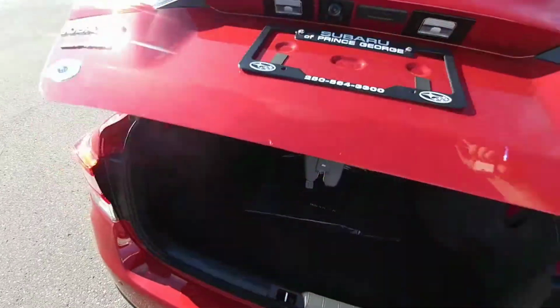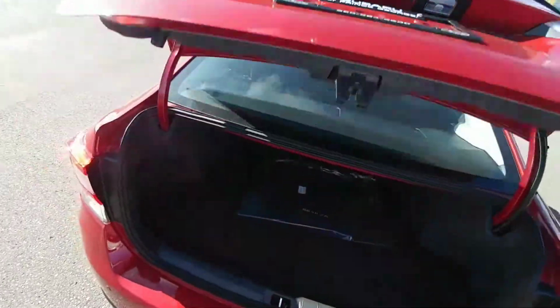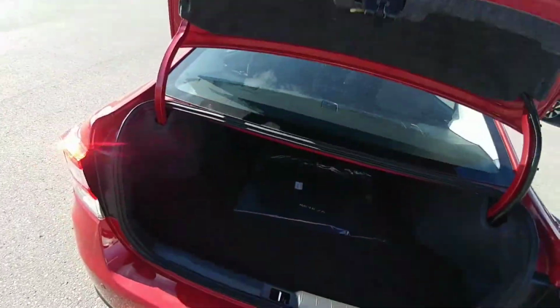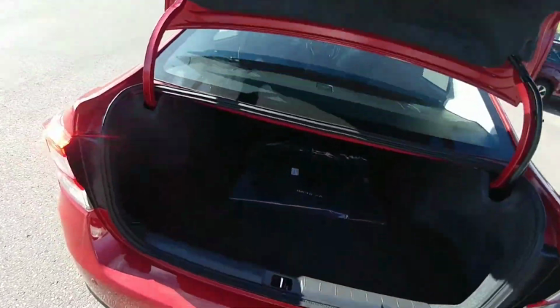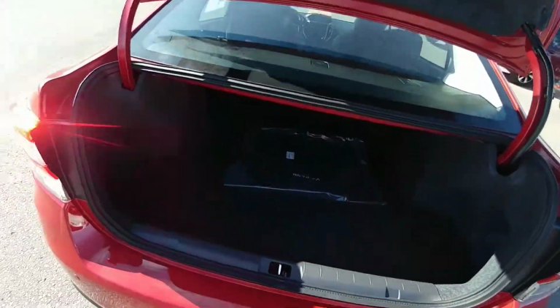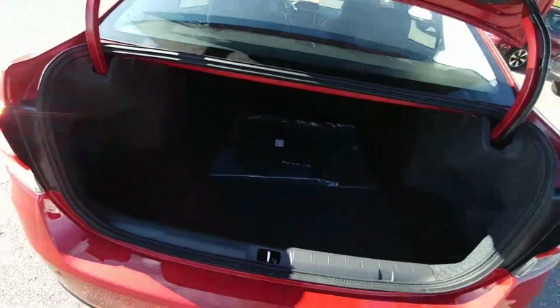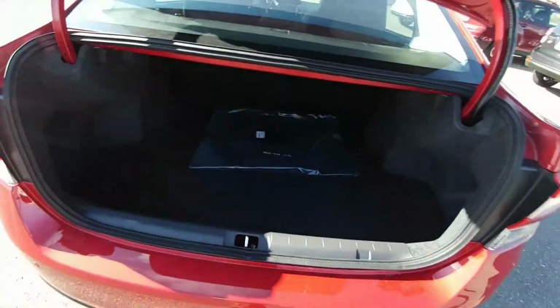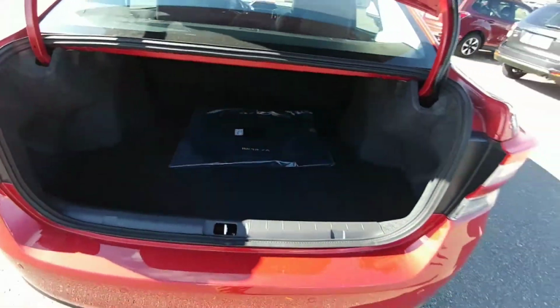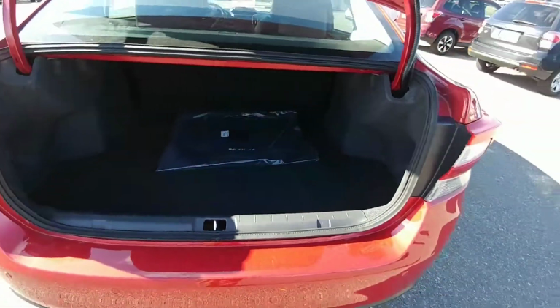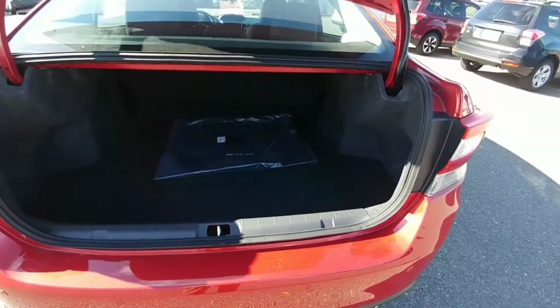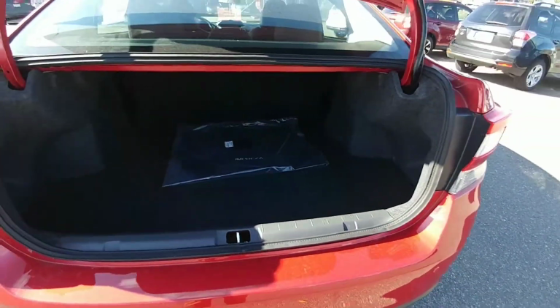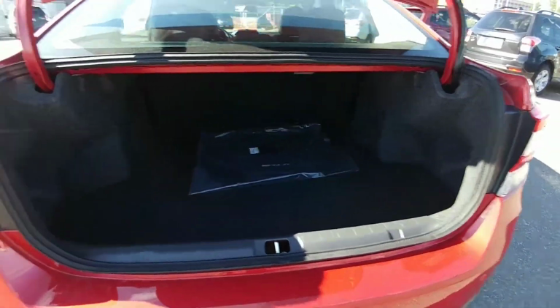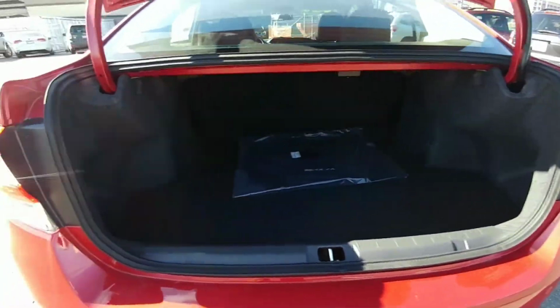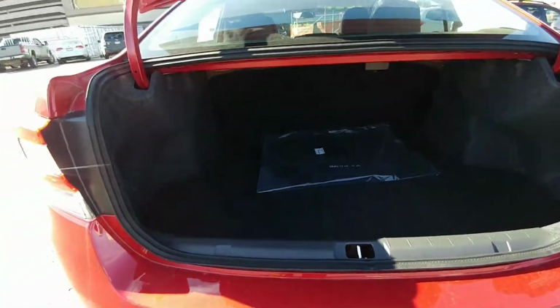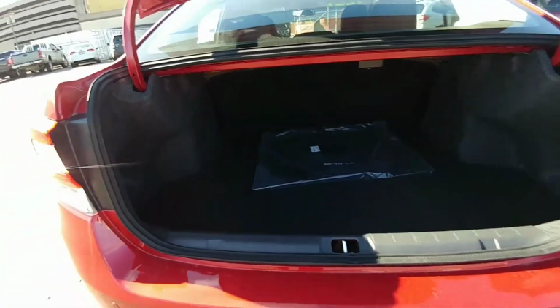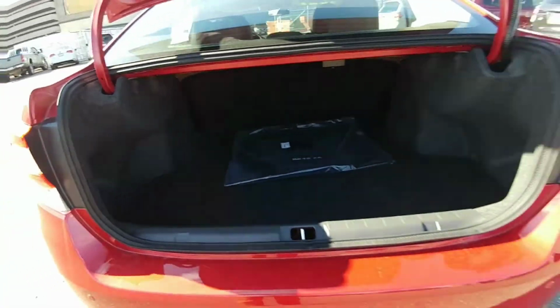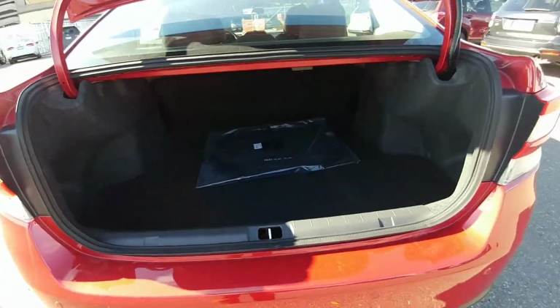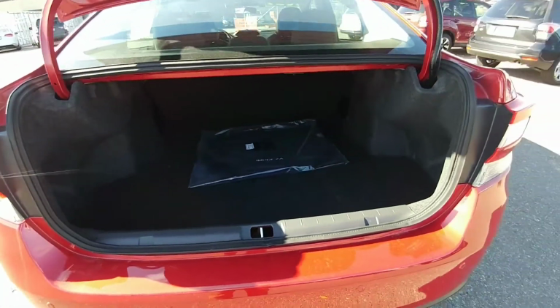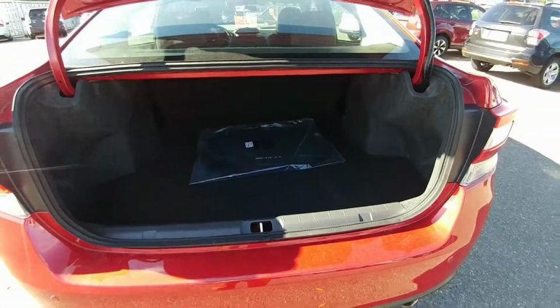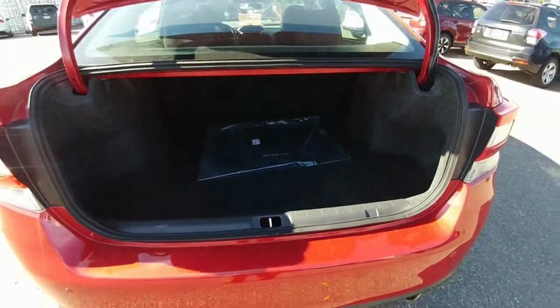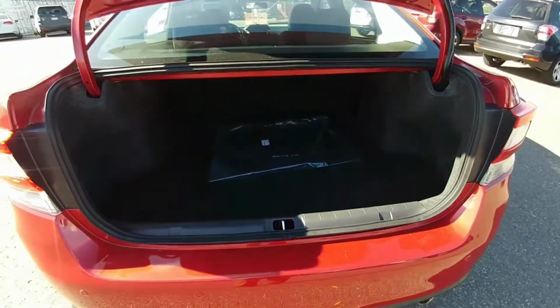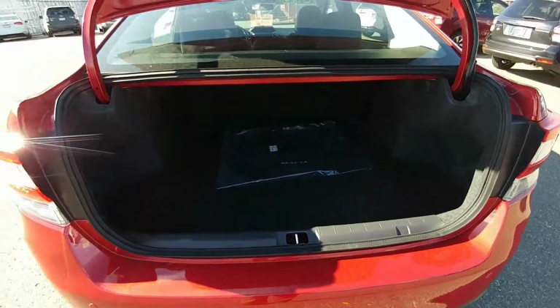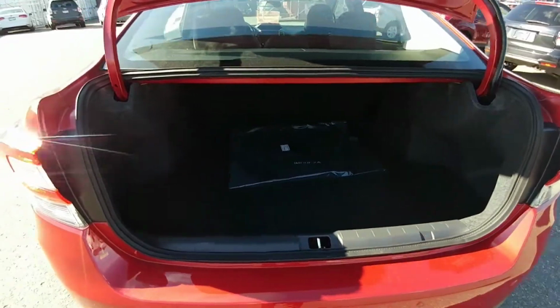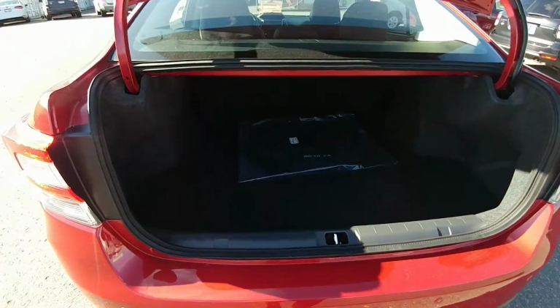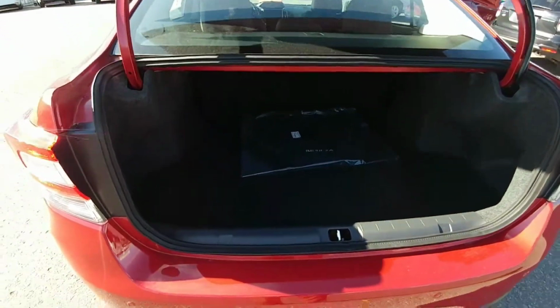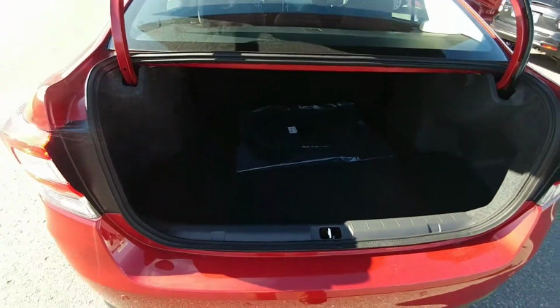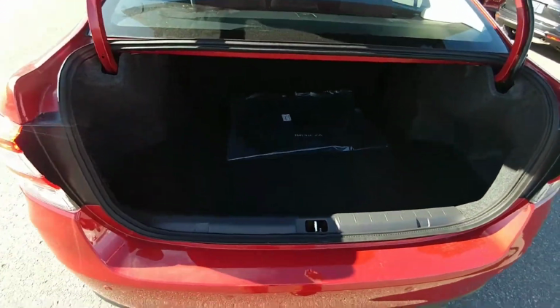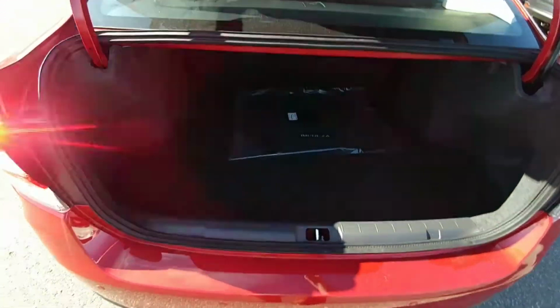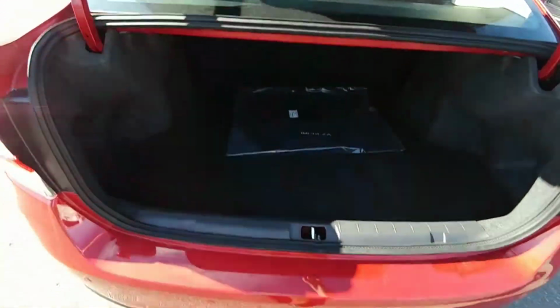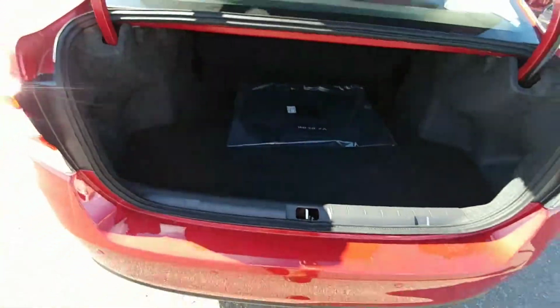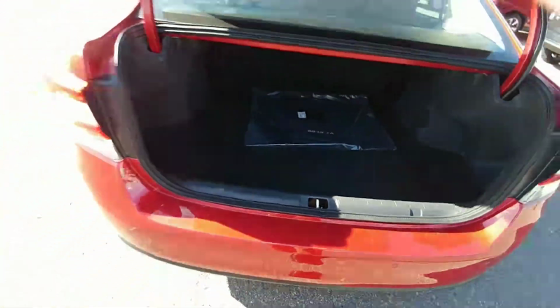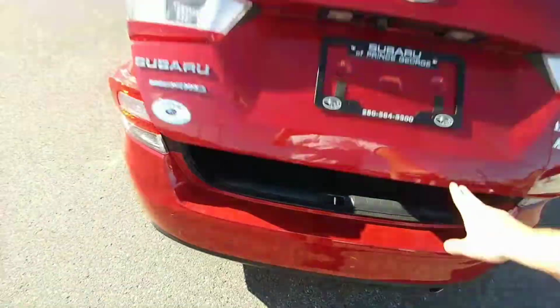At the back here, keyless entry to the trunk — massive trunk. You can easily fit two and a half salespeople in there, three if they're small.